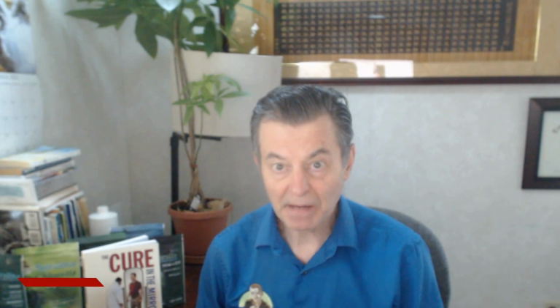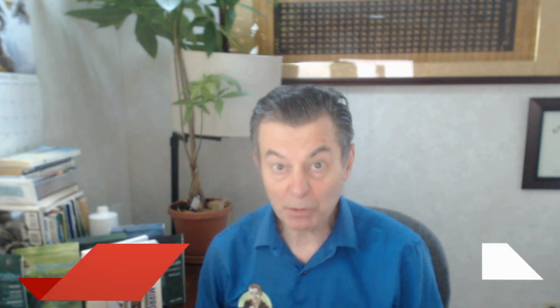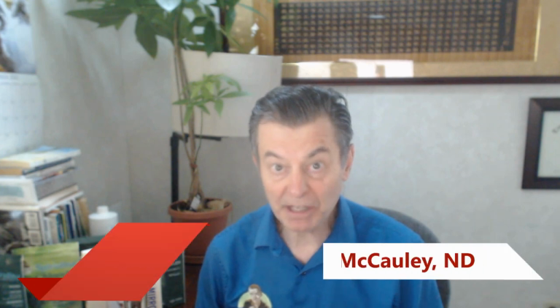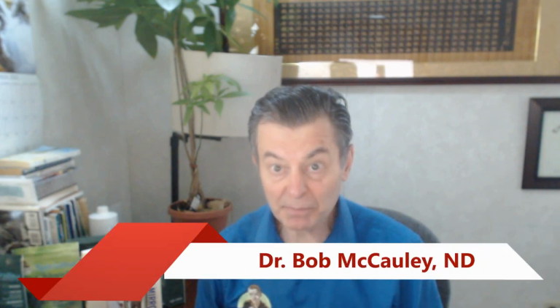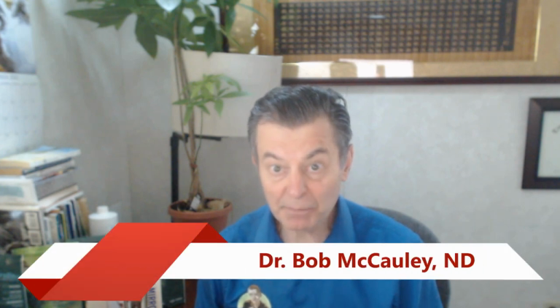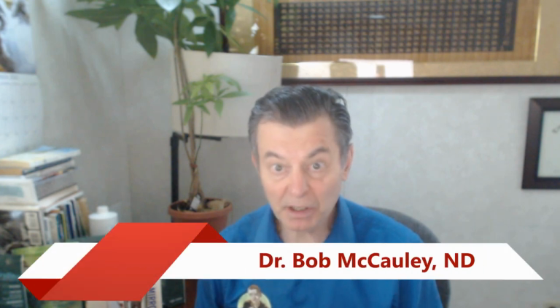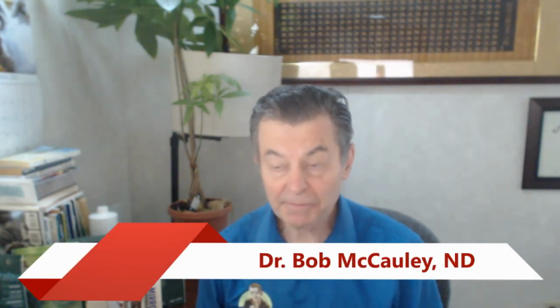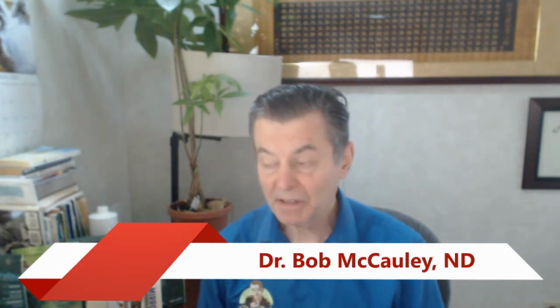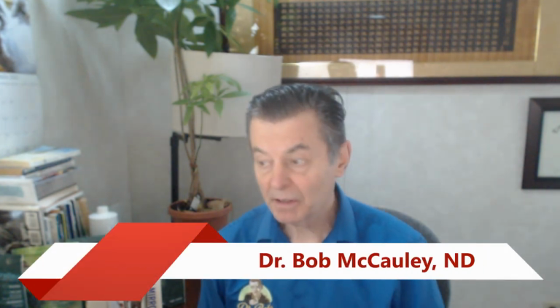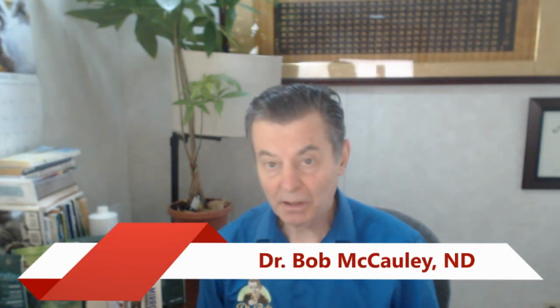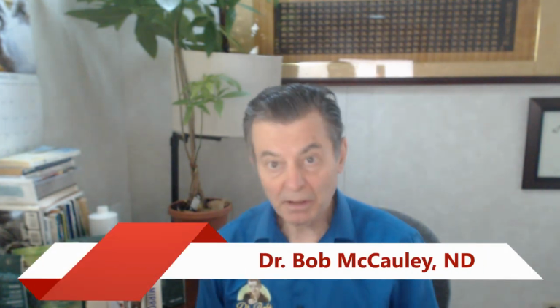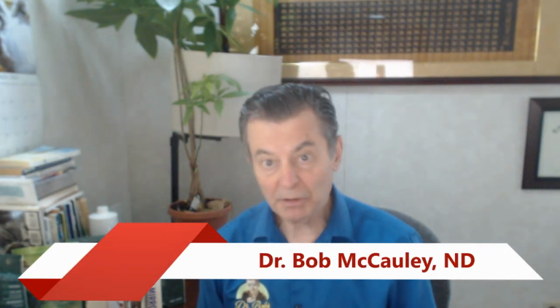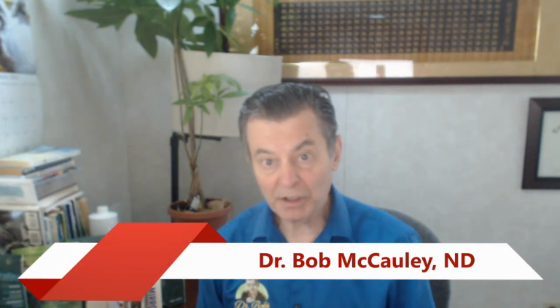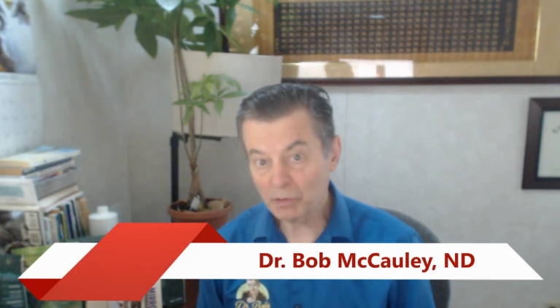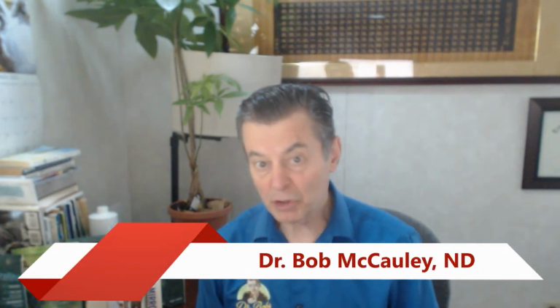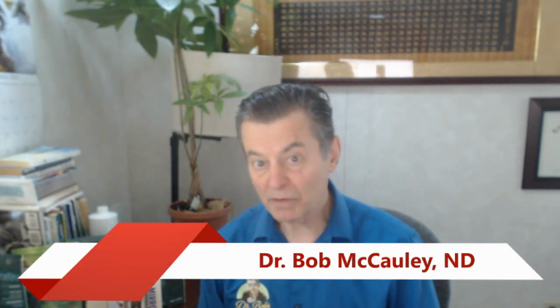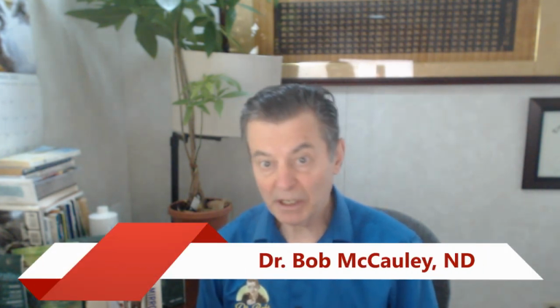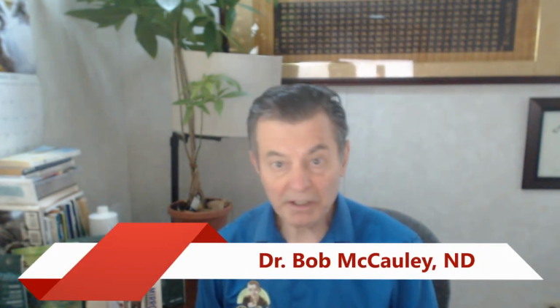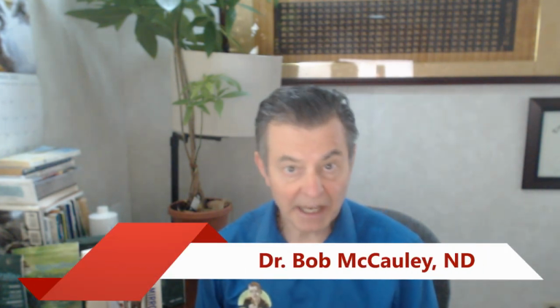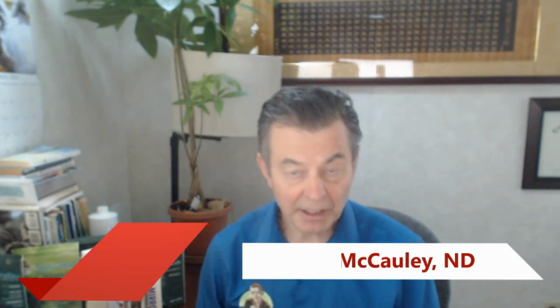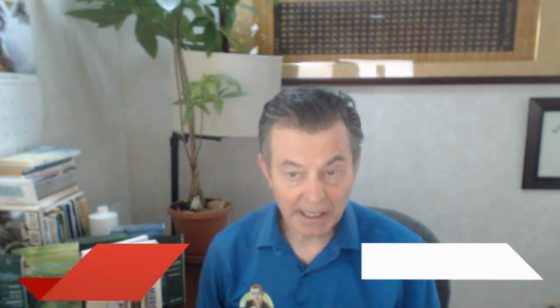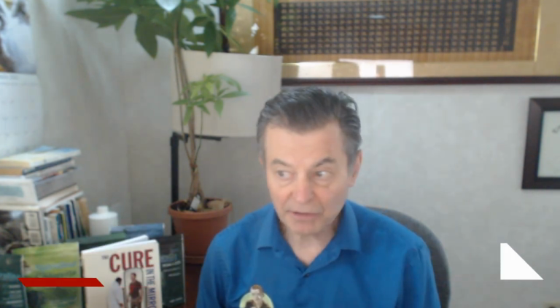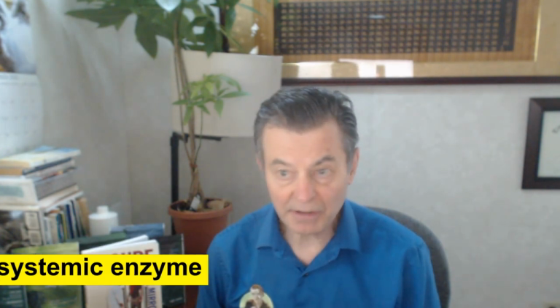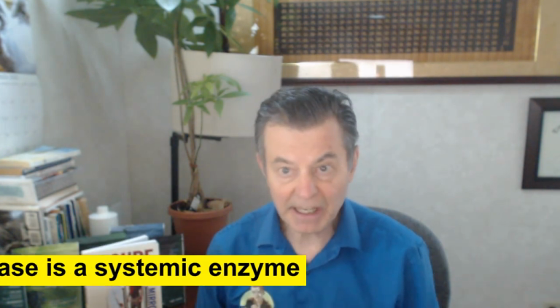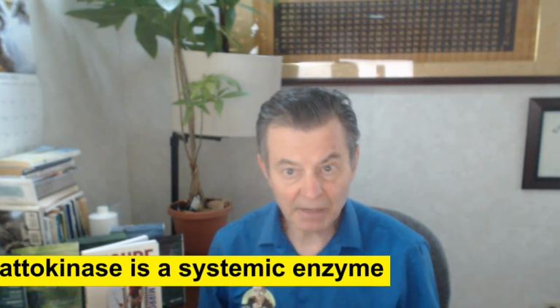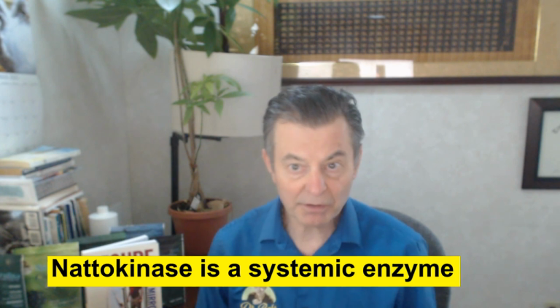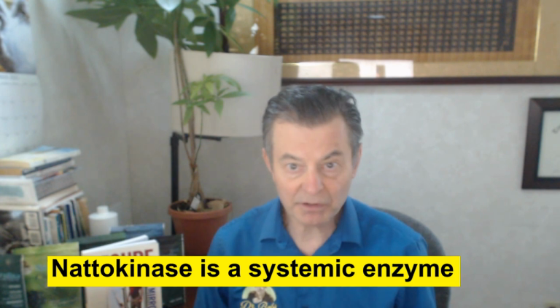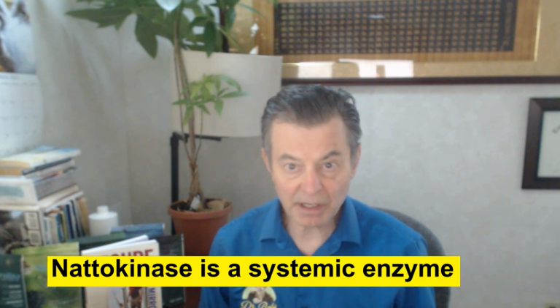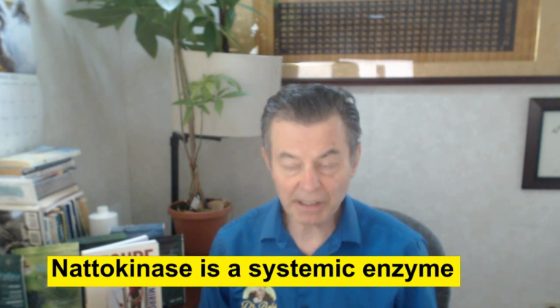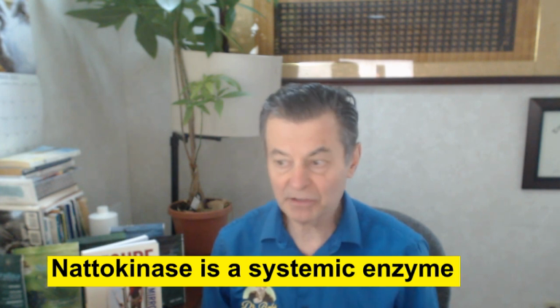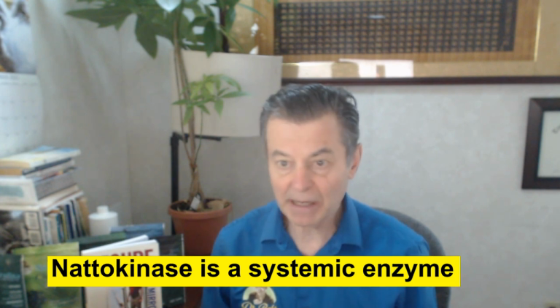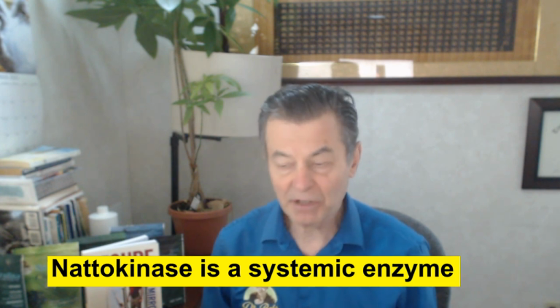Hi folks, Dr. Bob McCauley. I just want to do a short video on nattokinase, the king of all the systemic enzymes.